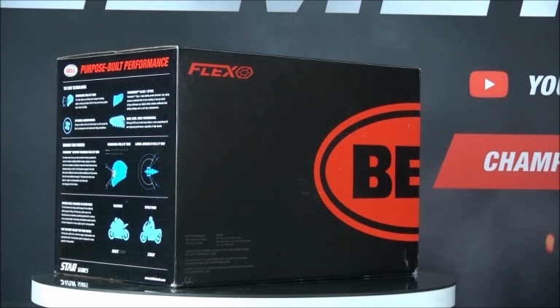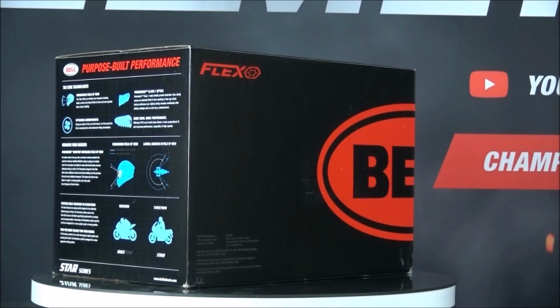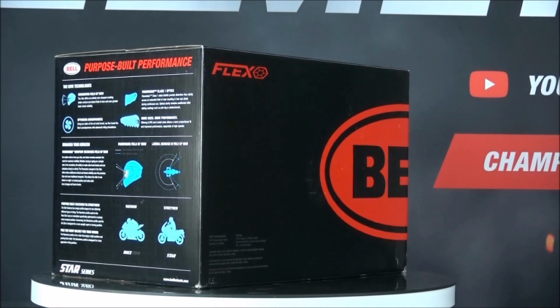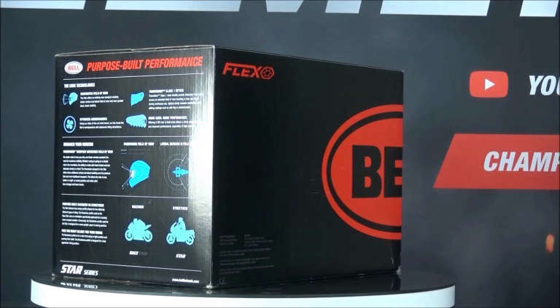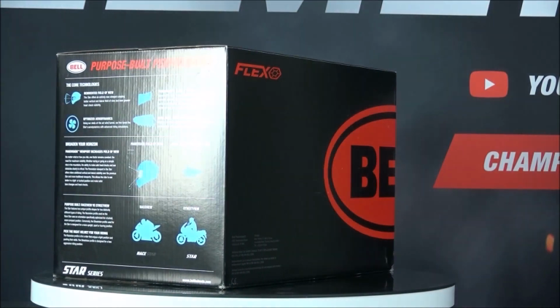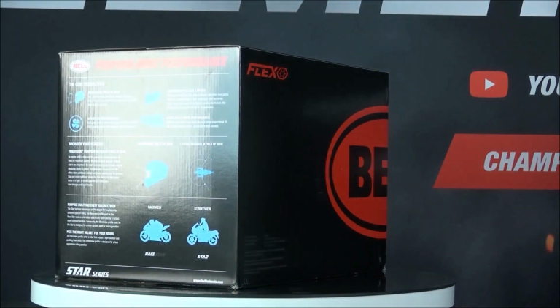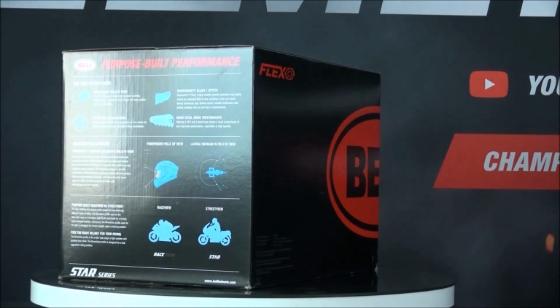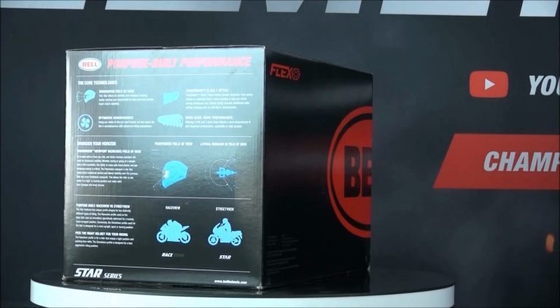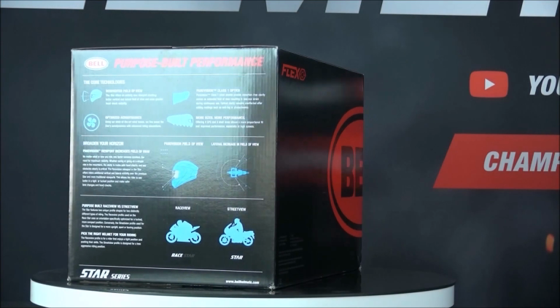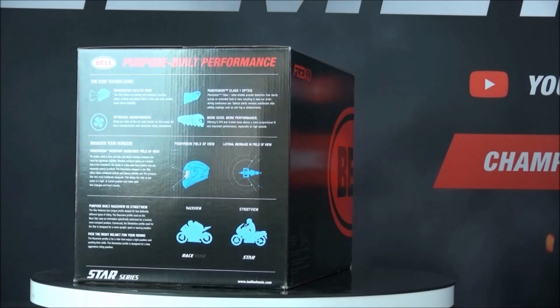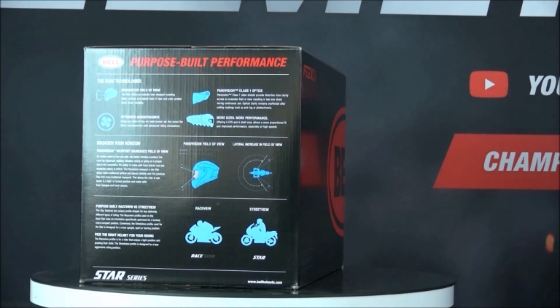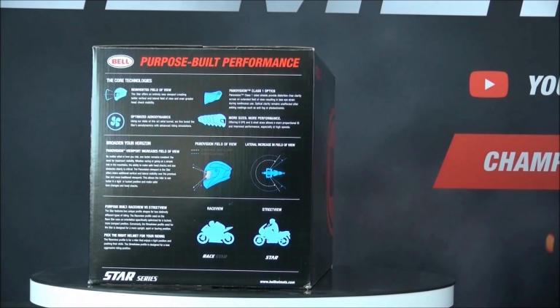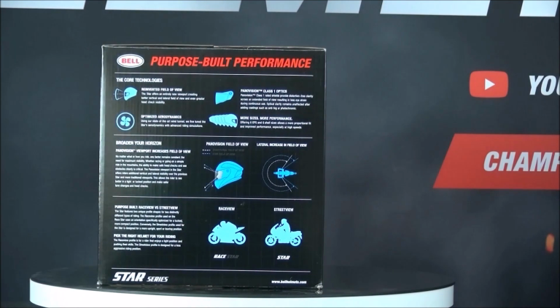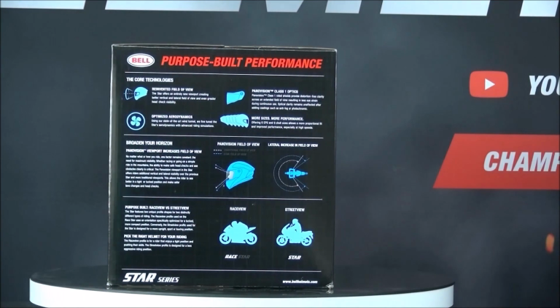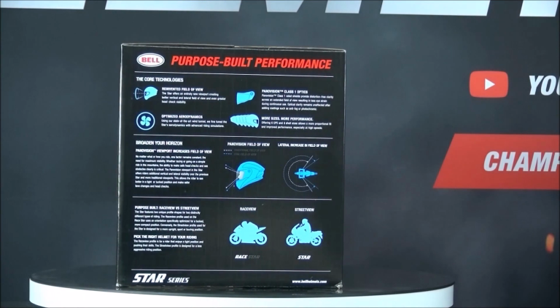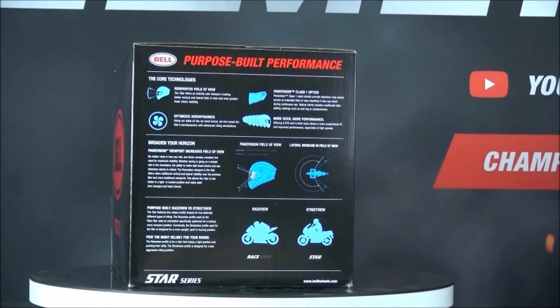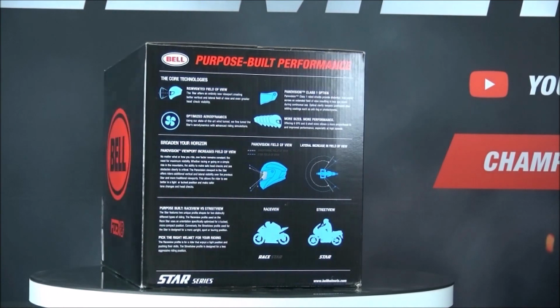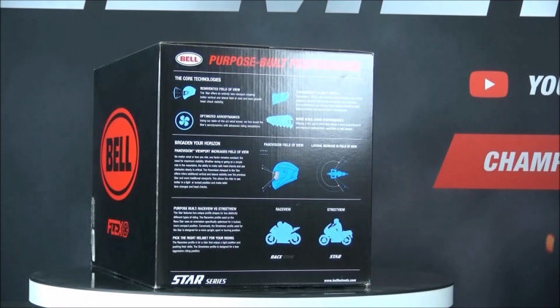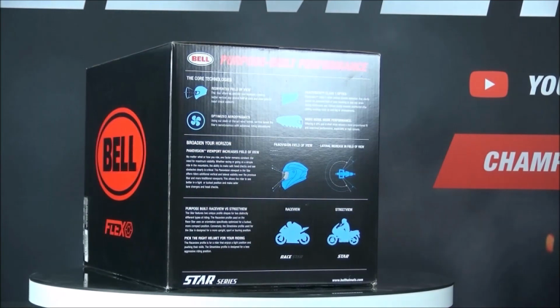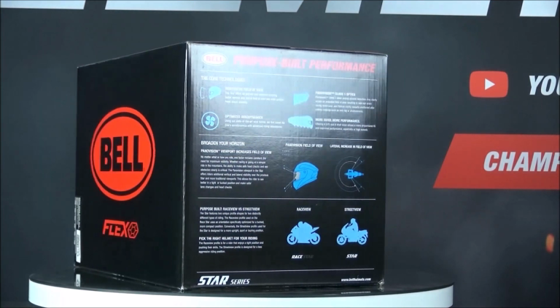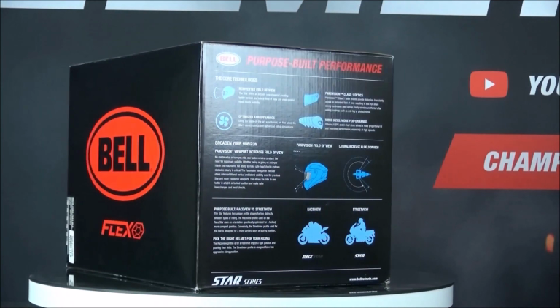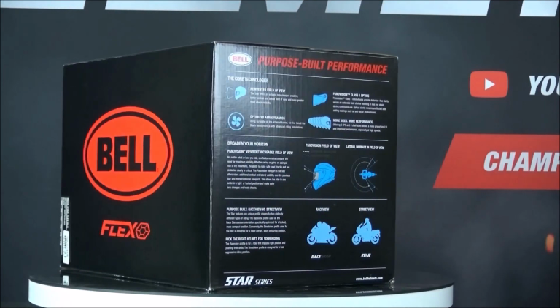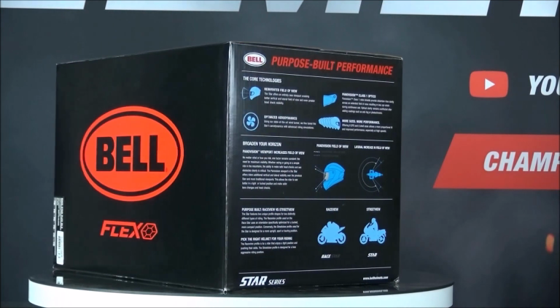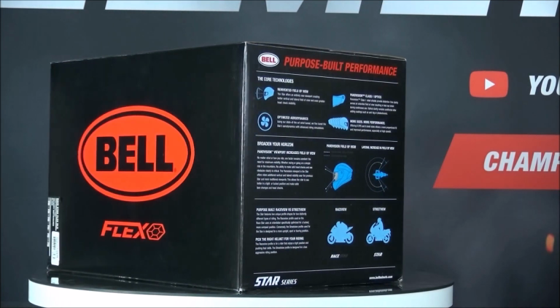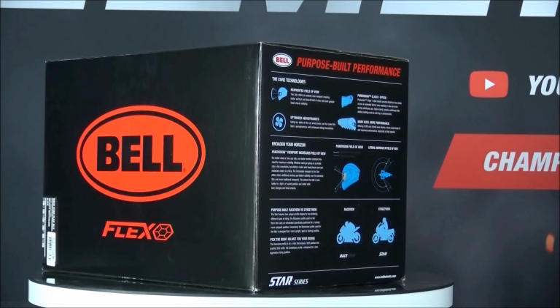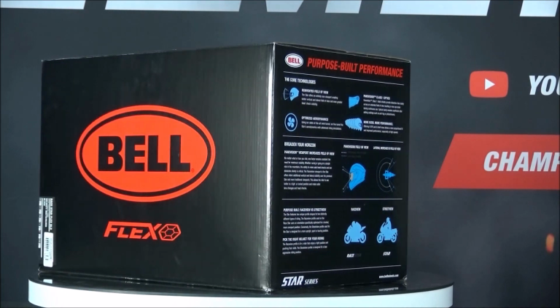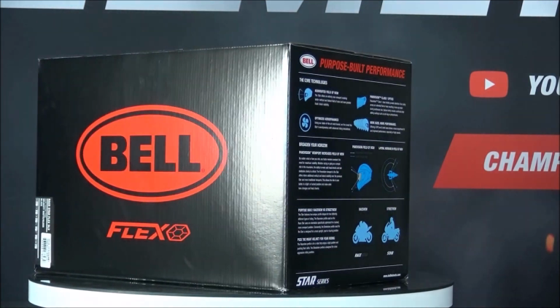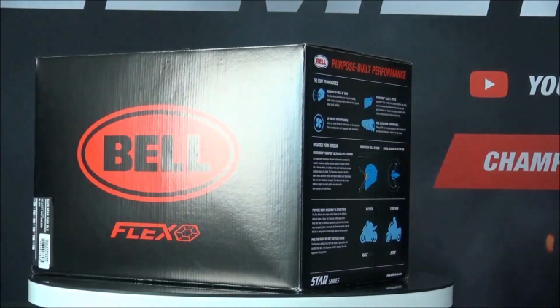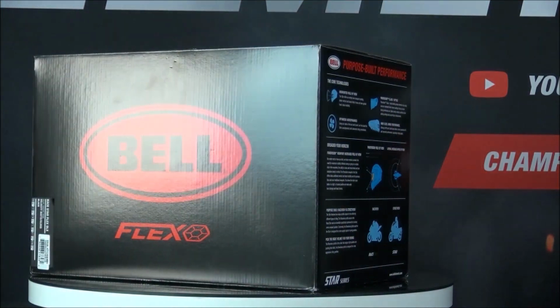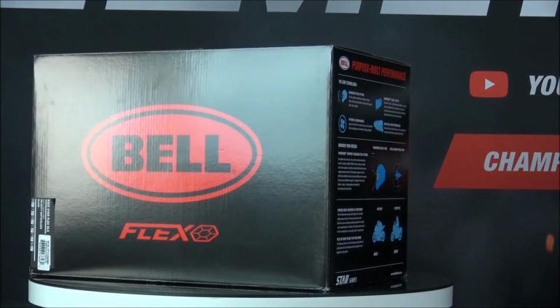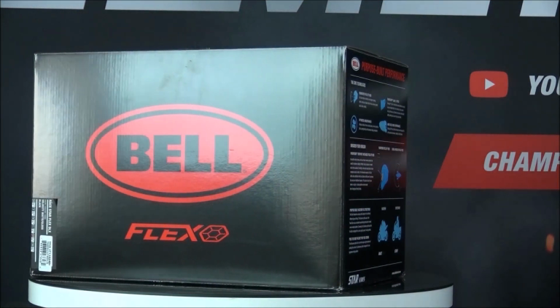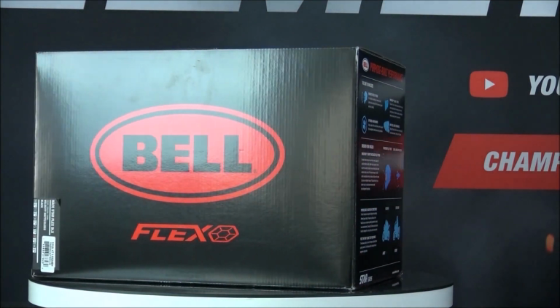If you'd like to learn more about the Bell Race Star, make sure to check out ChampionHelms.com where we have our lowest price guarantee and plenty of bundle deals including visors and discounted communication systems.